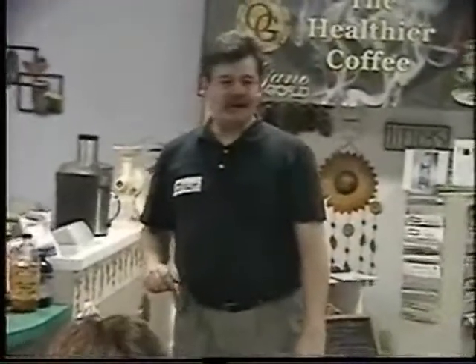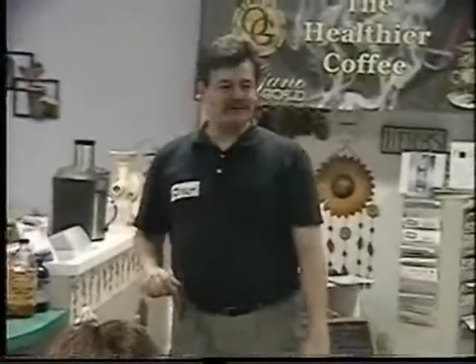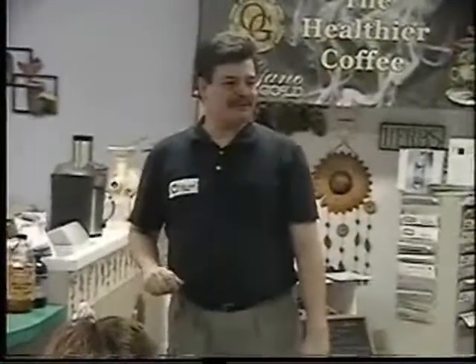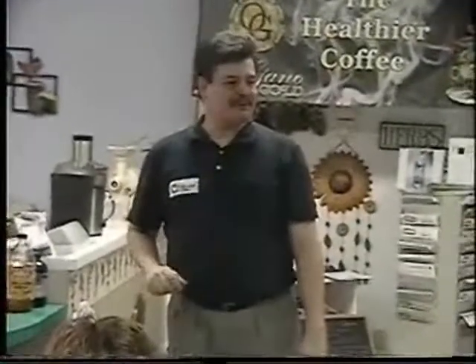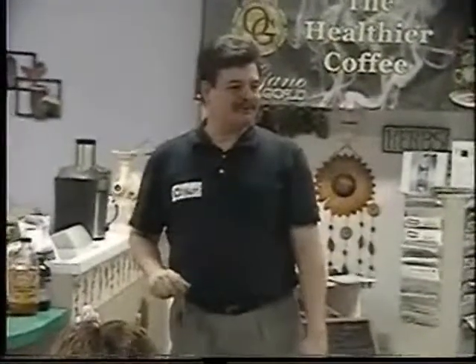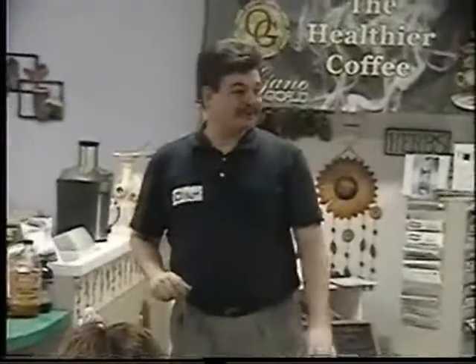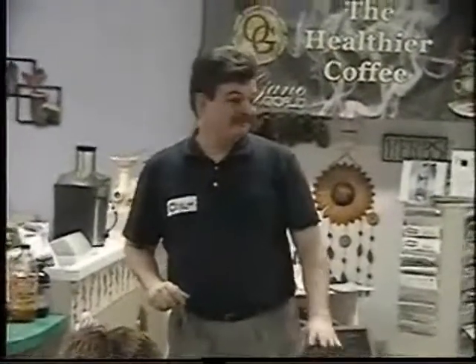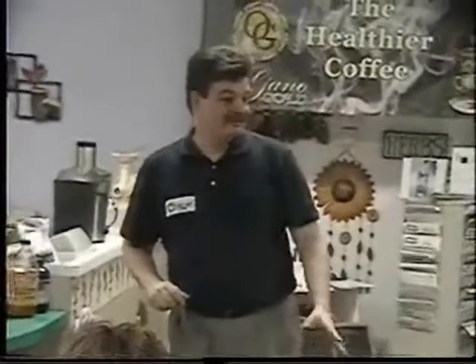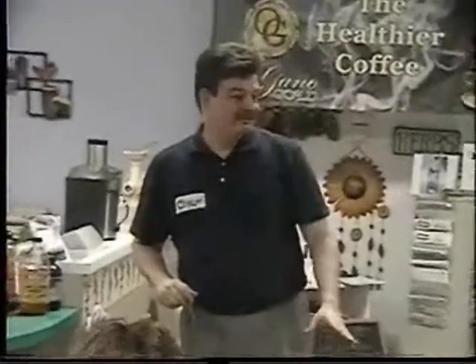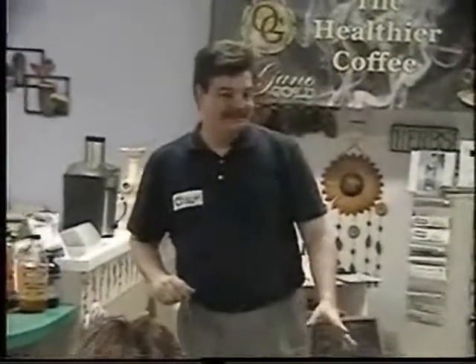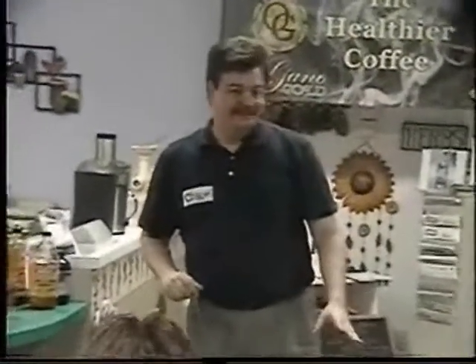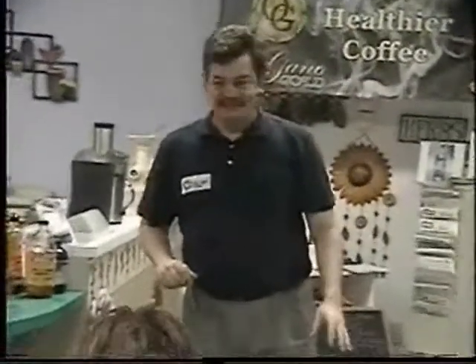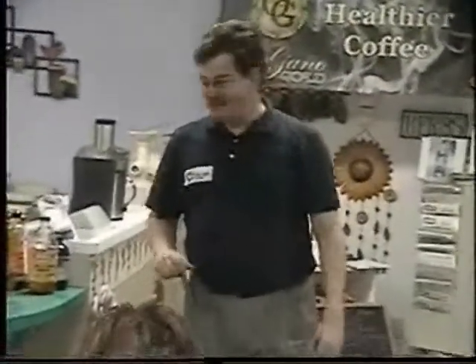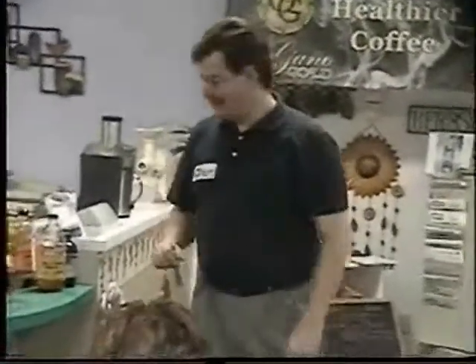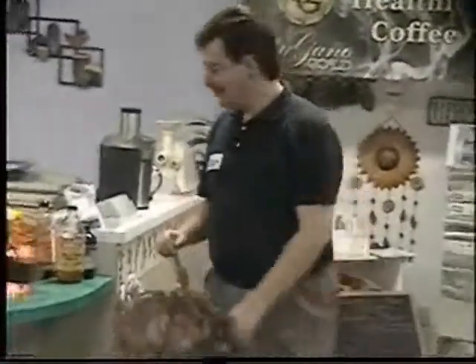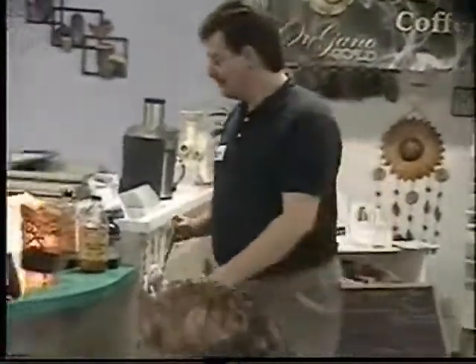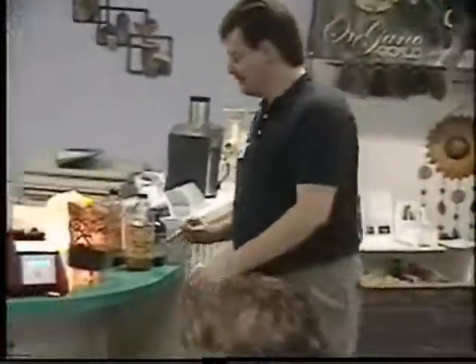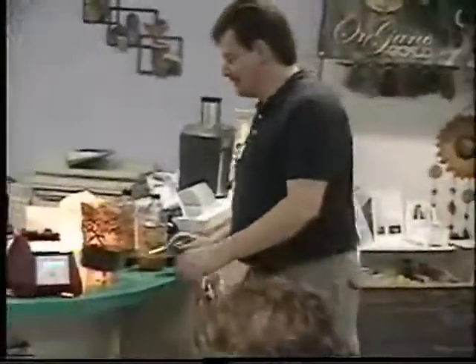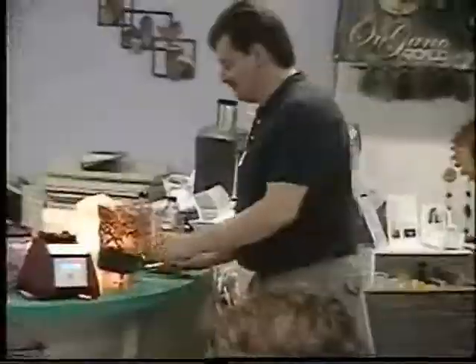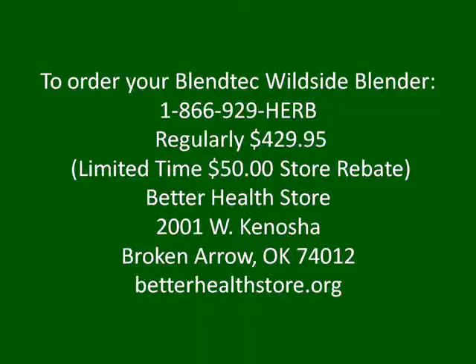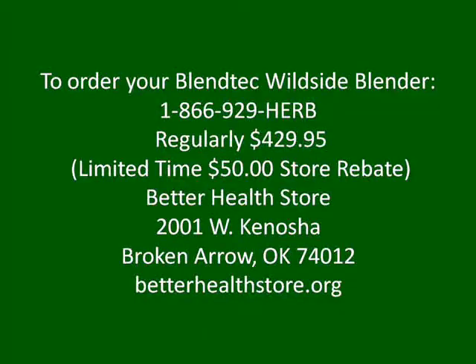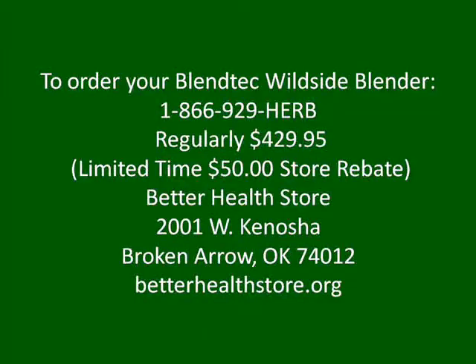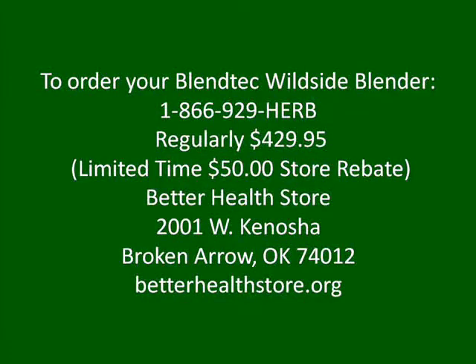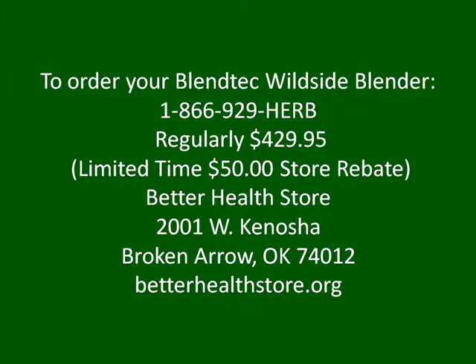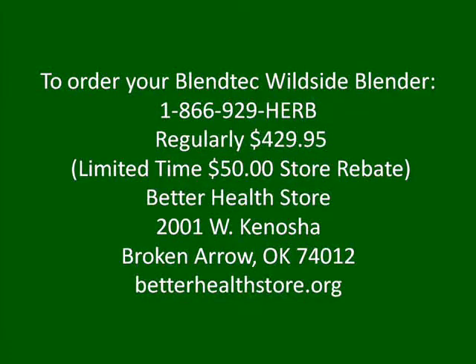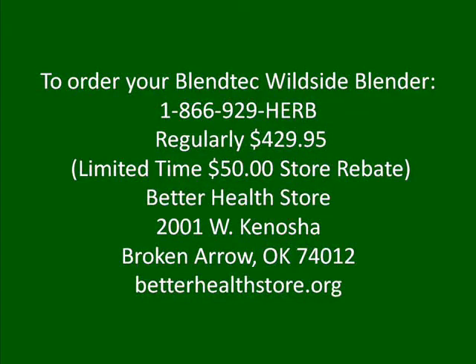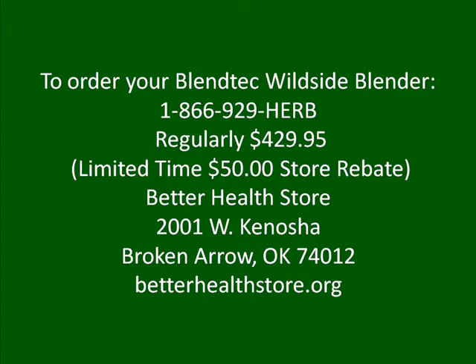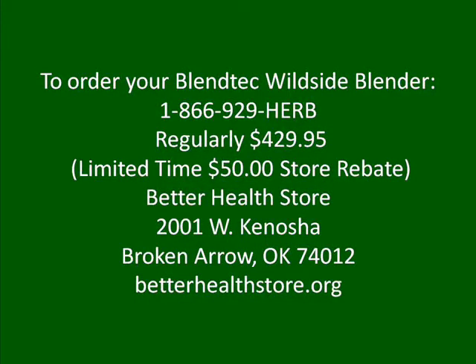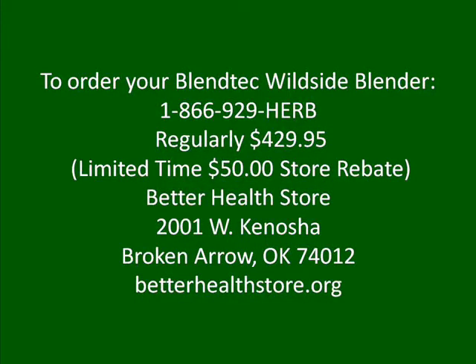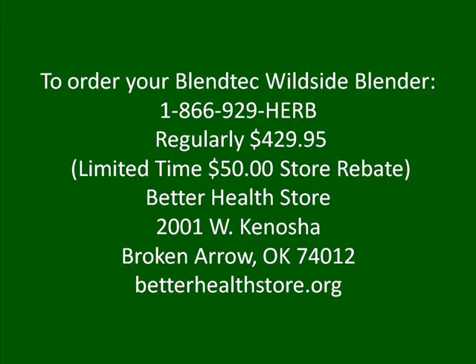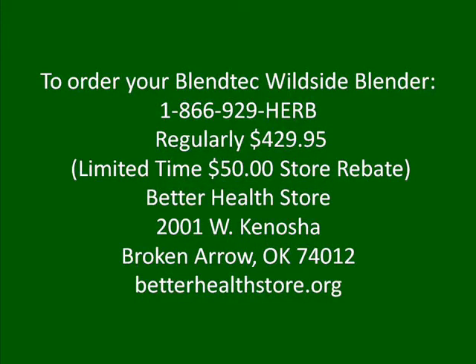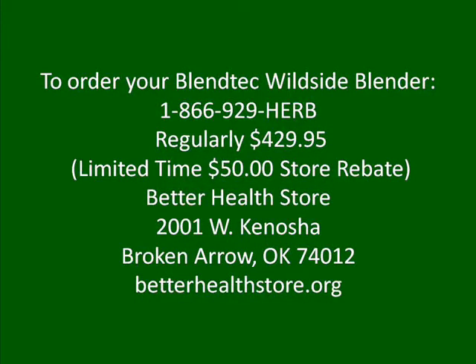So how'd you like my recipe? Good. Pretty good? That is good. That's a lot.